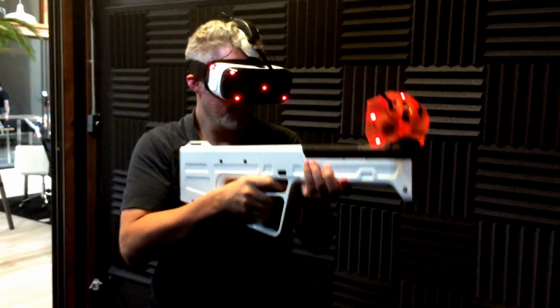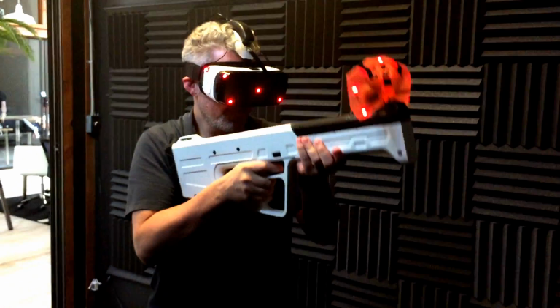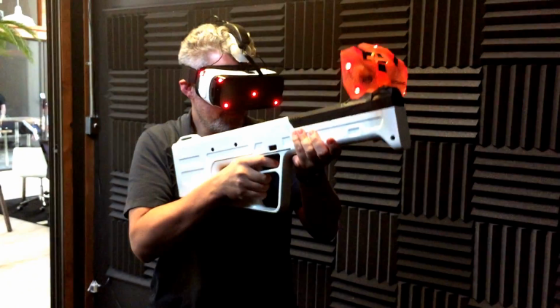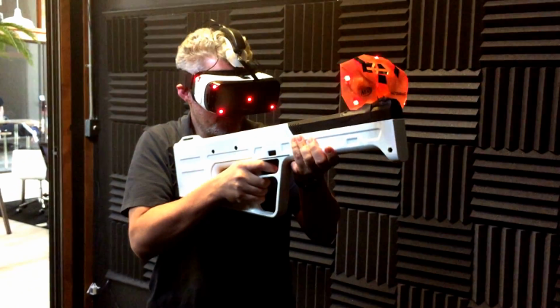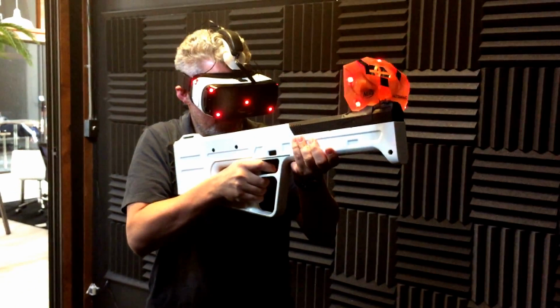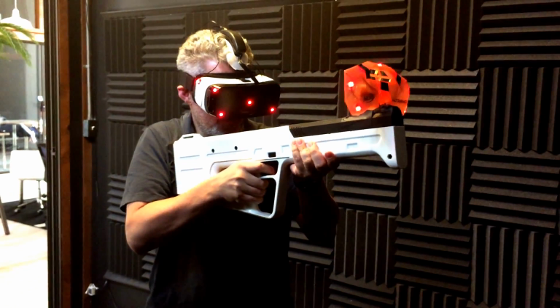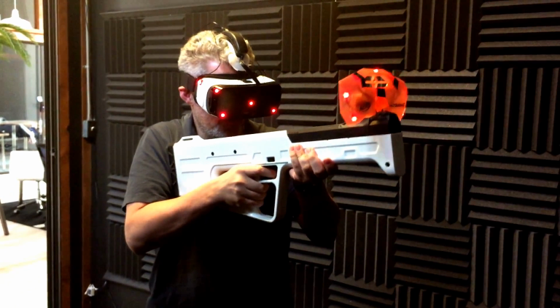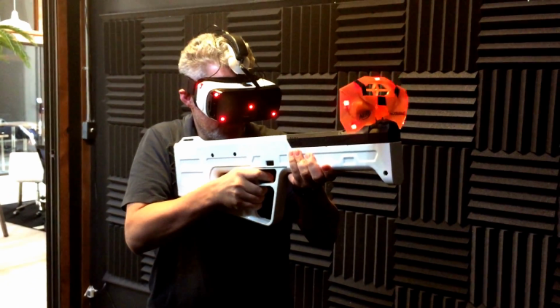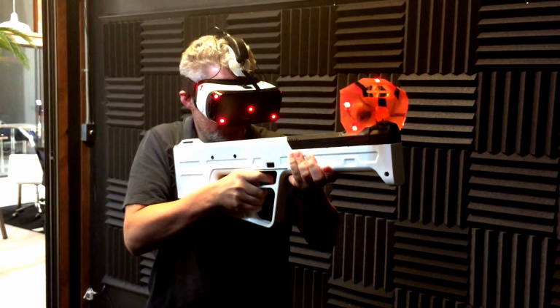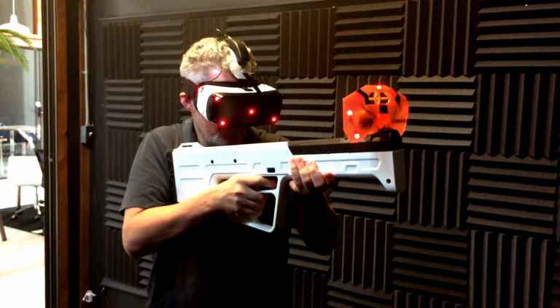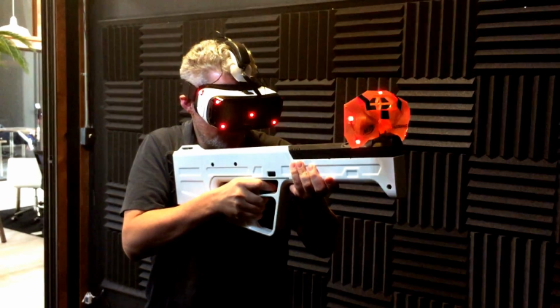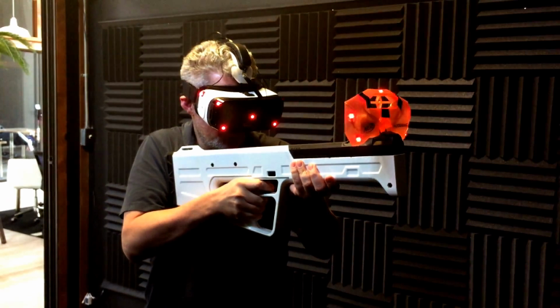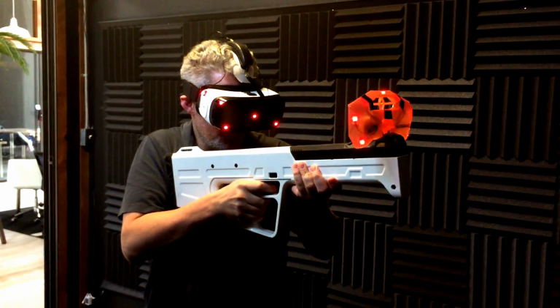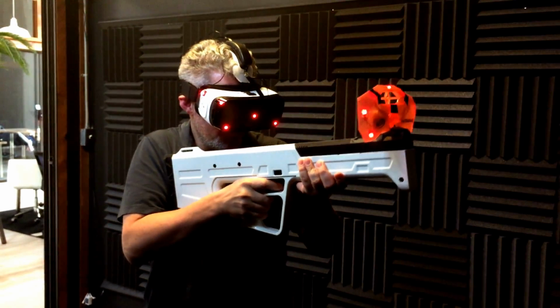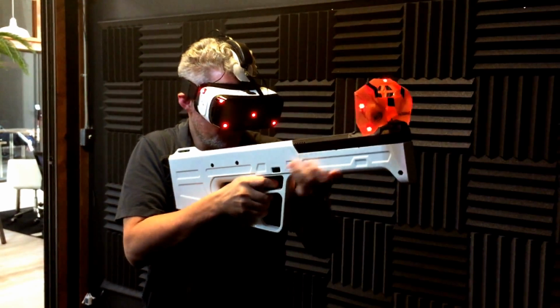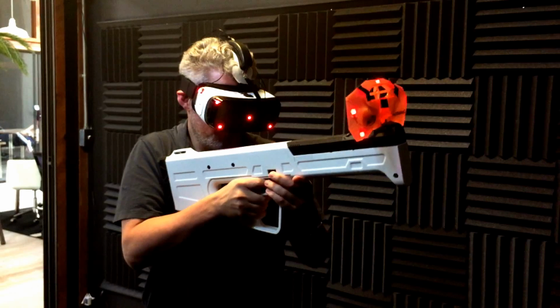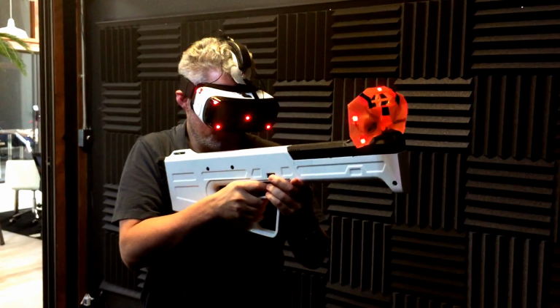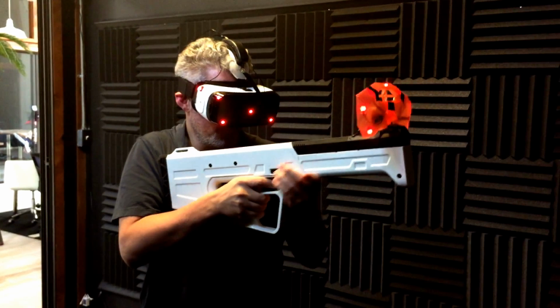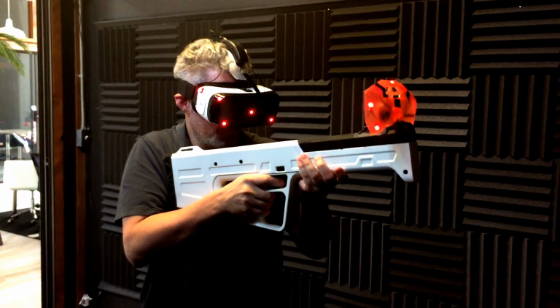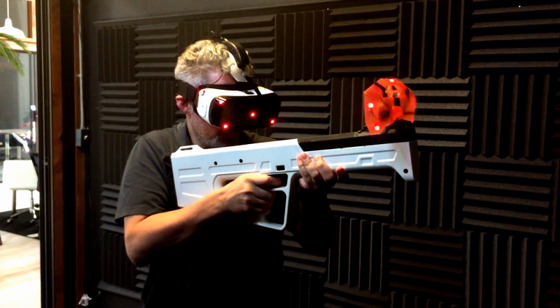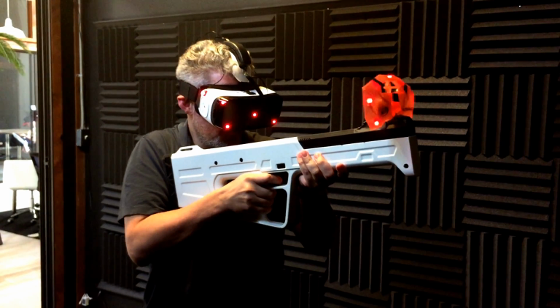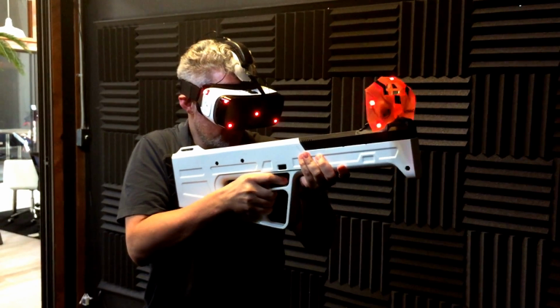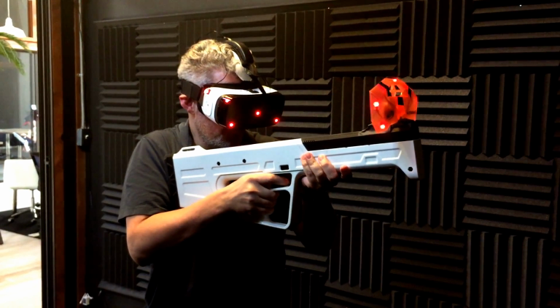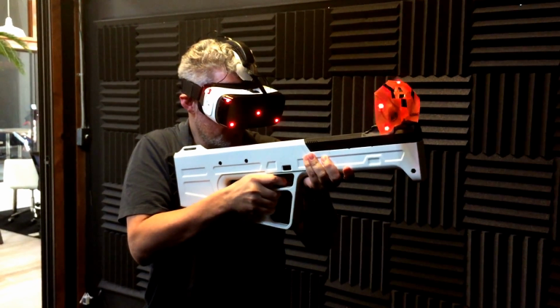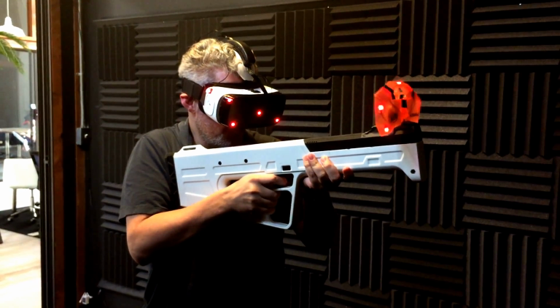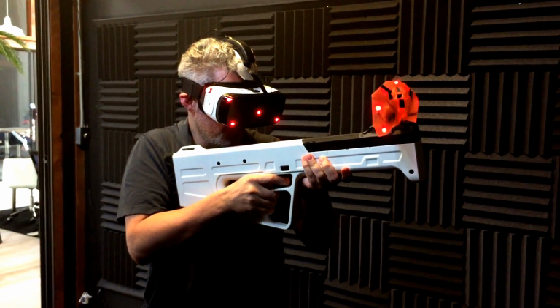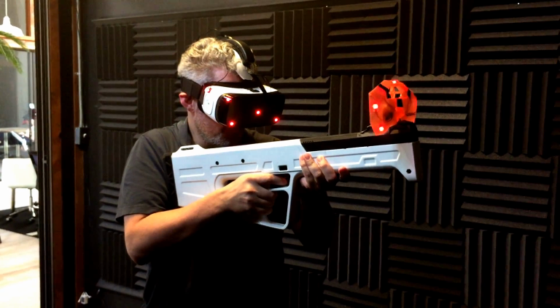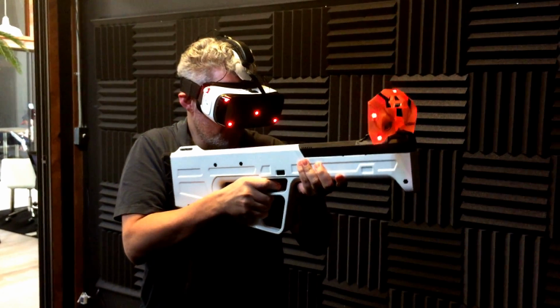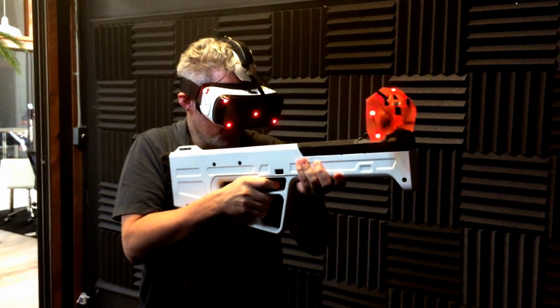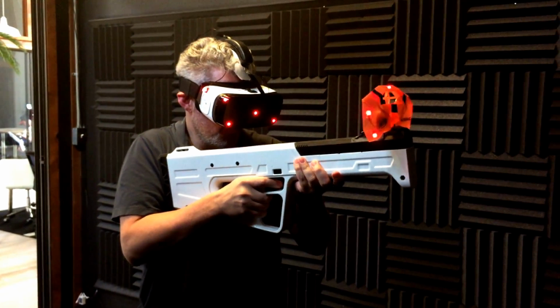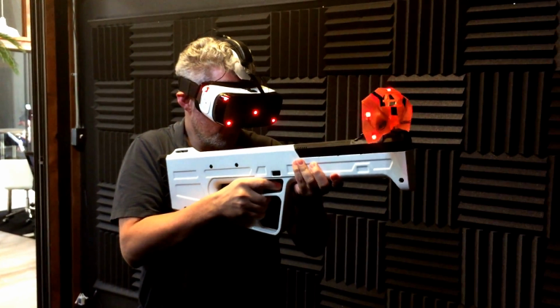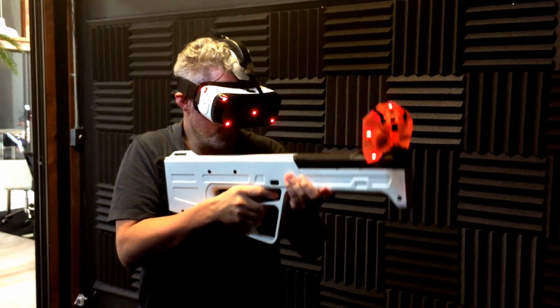Feel free to. Well, thank you. Hit the fixed button one more time right here.